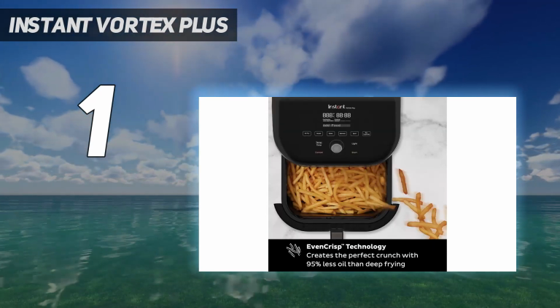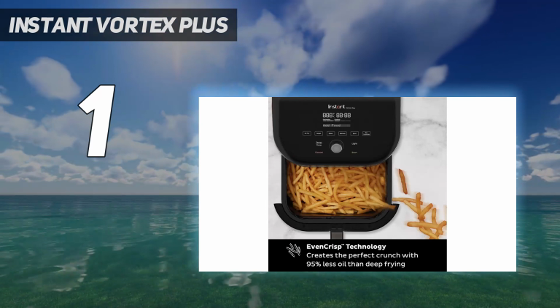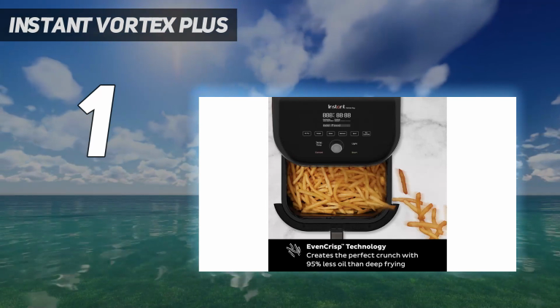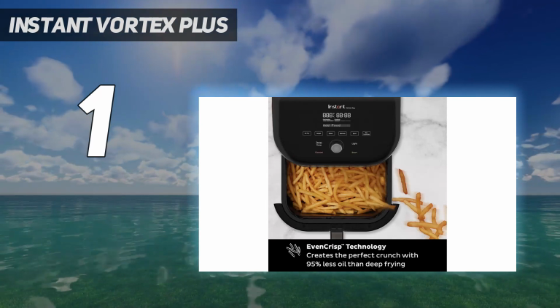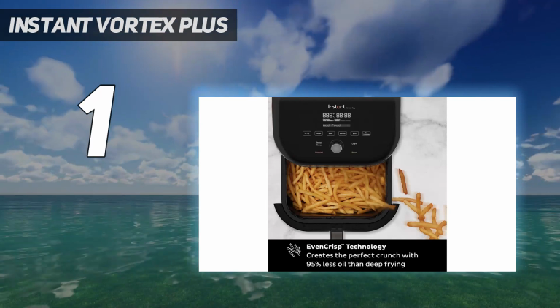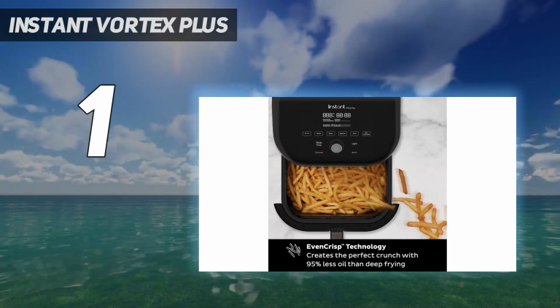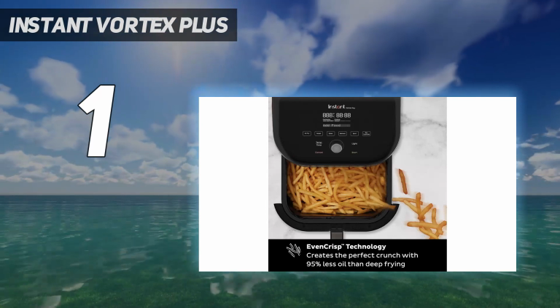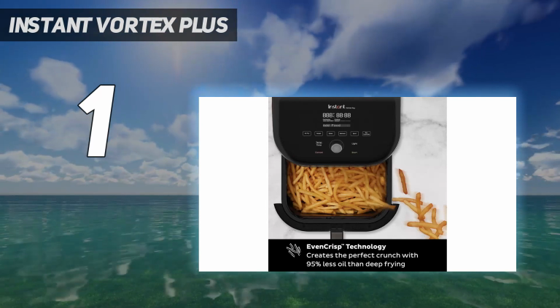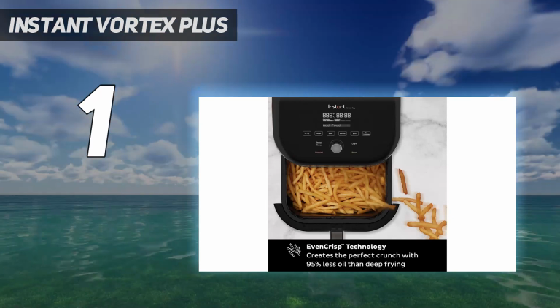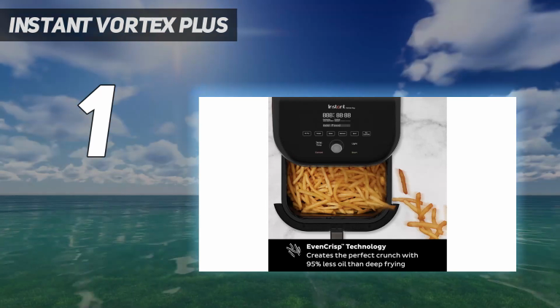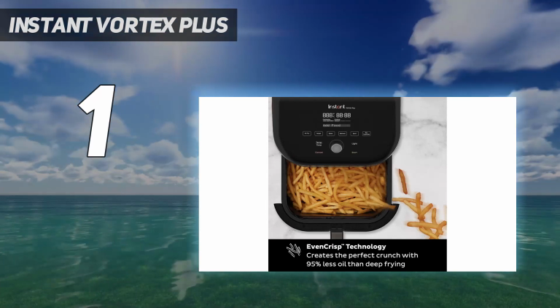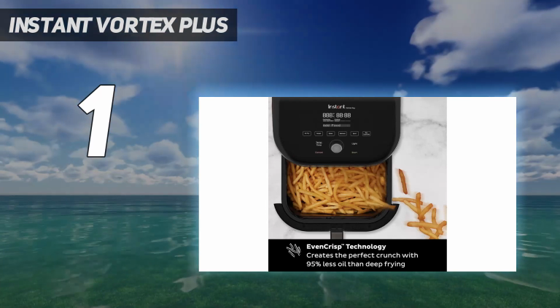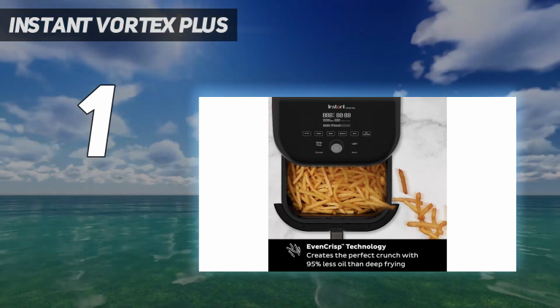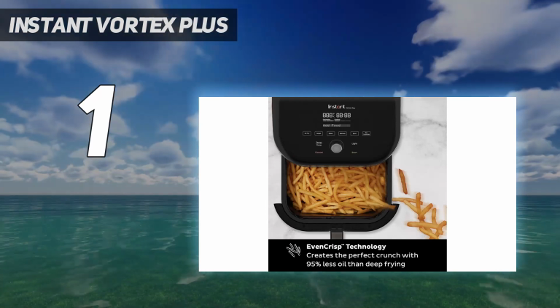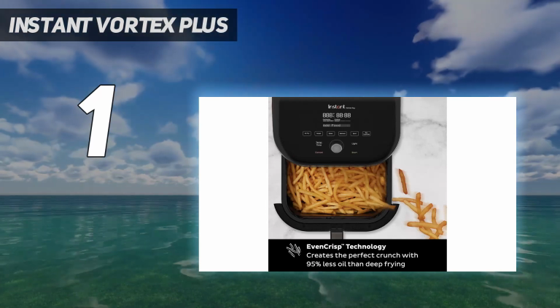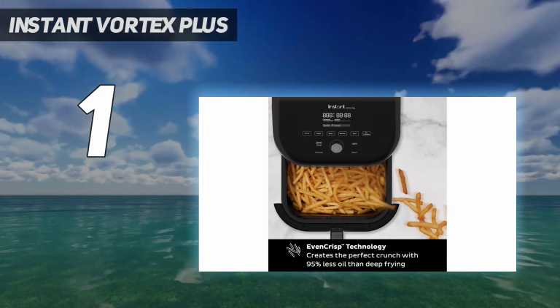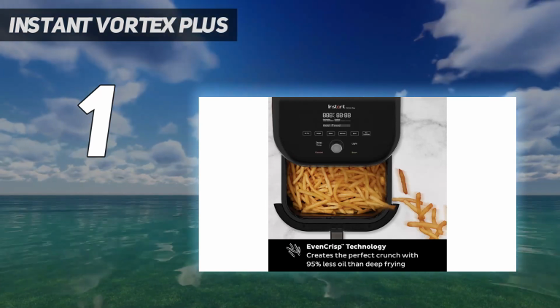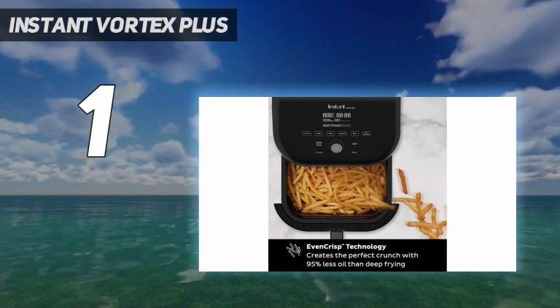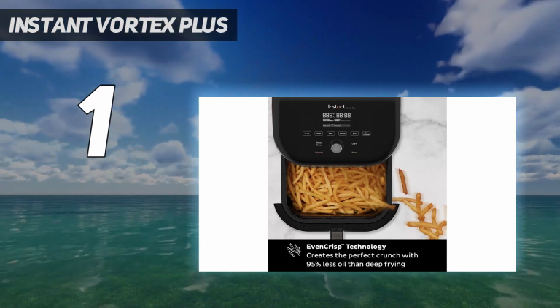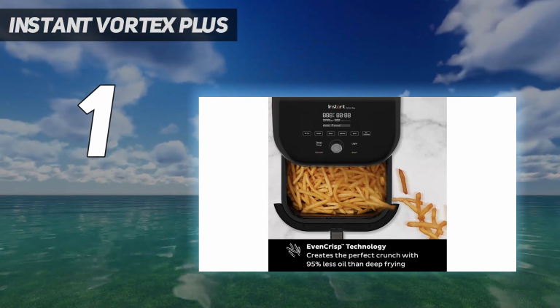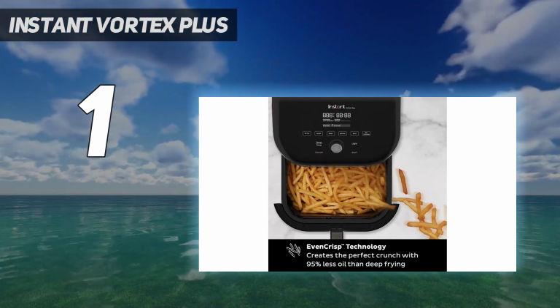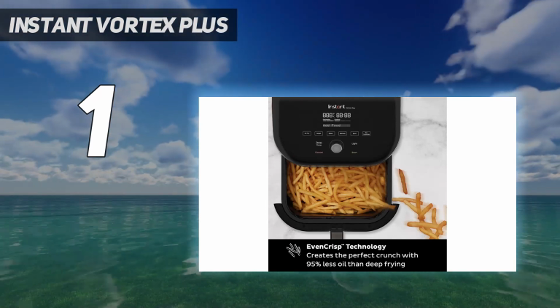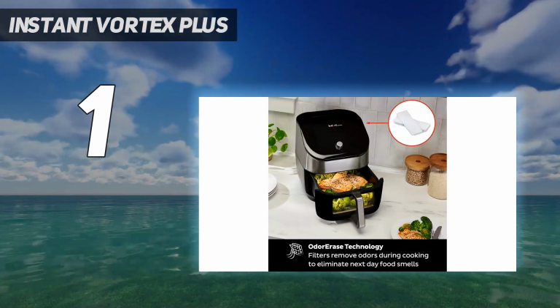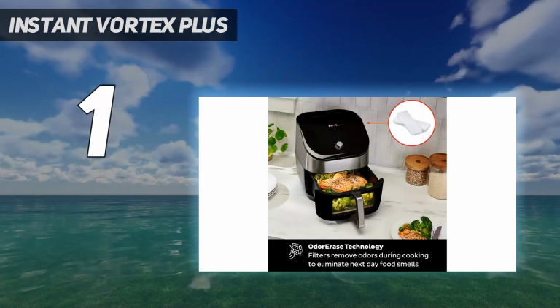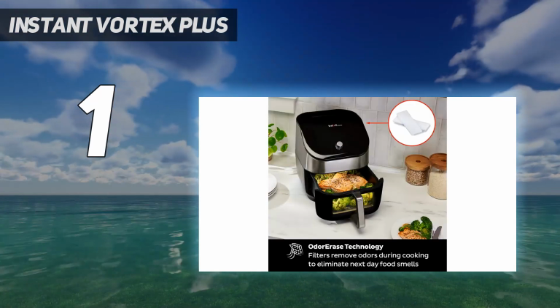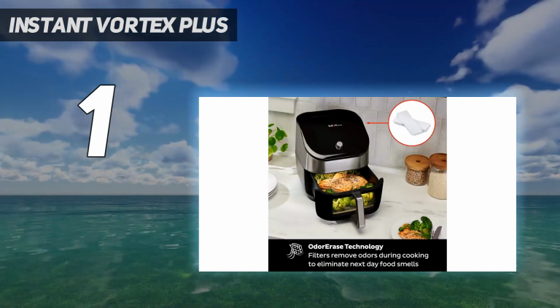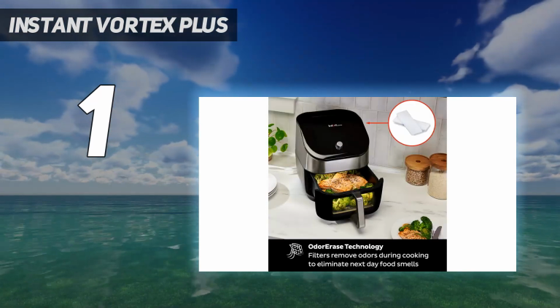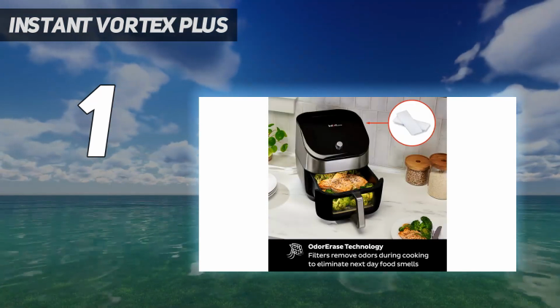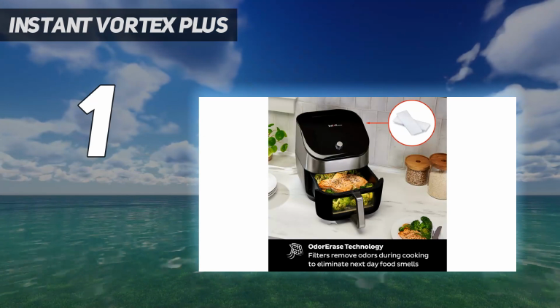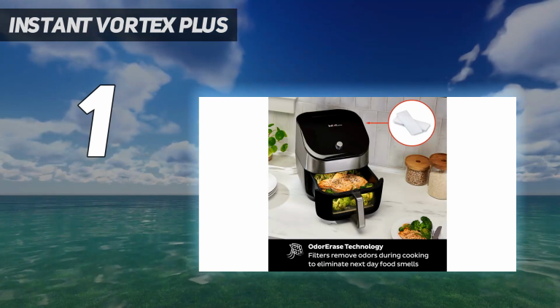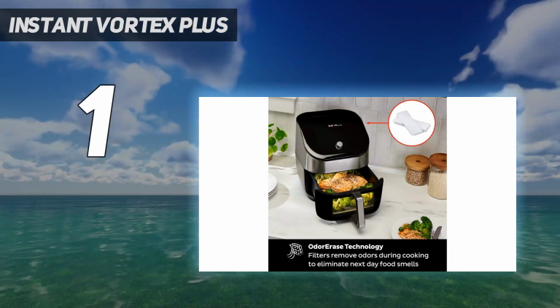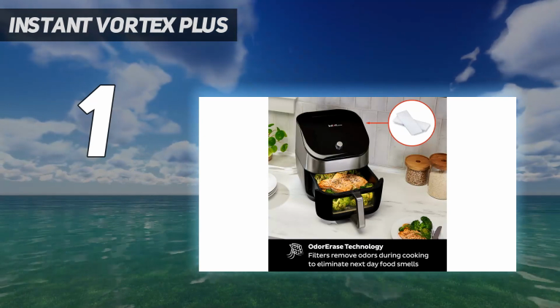However, these are minor gripes on what is, in our eyes, the best air fryer on the market for most people right now.